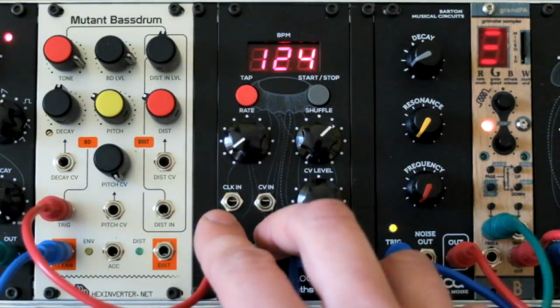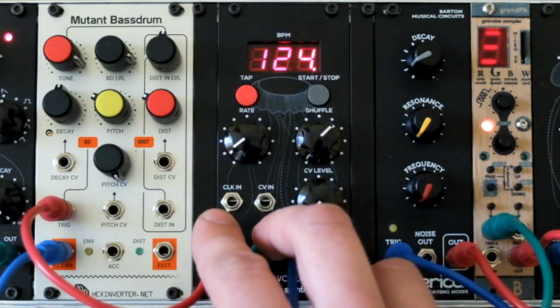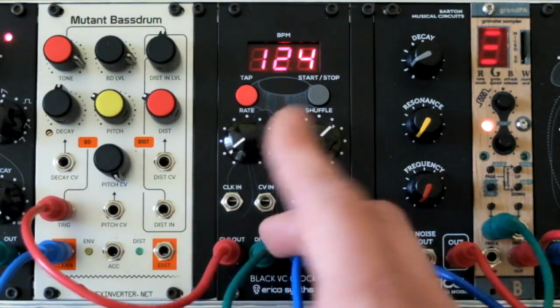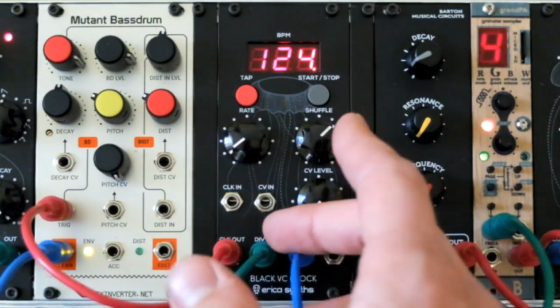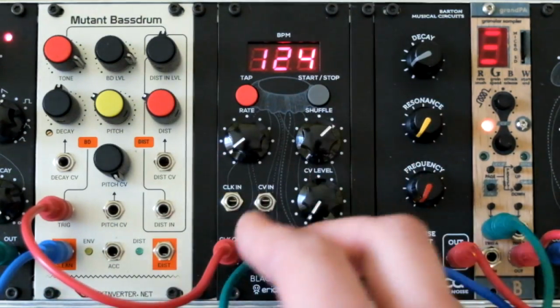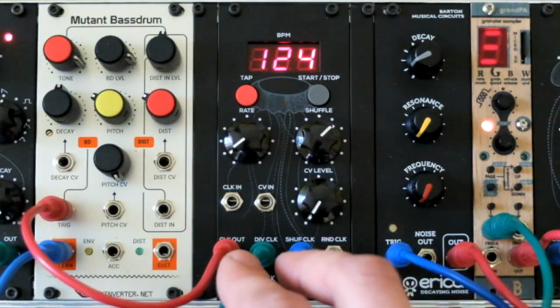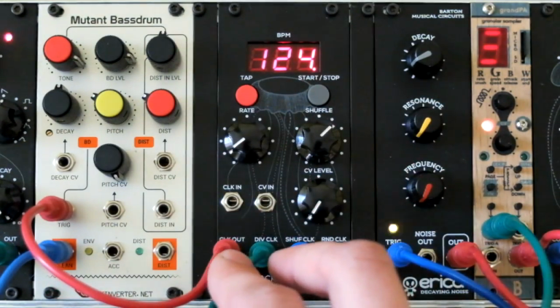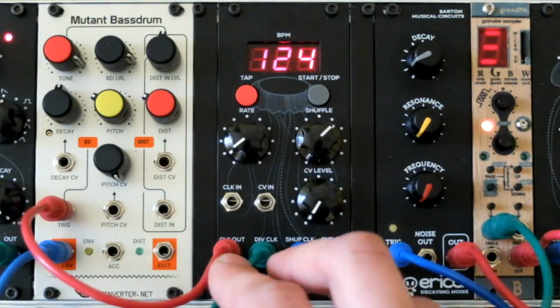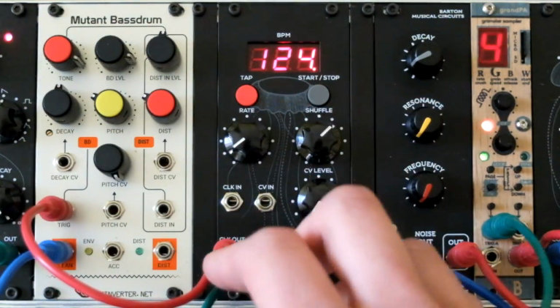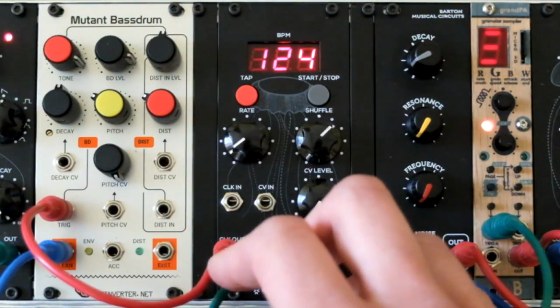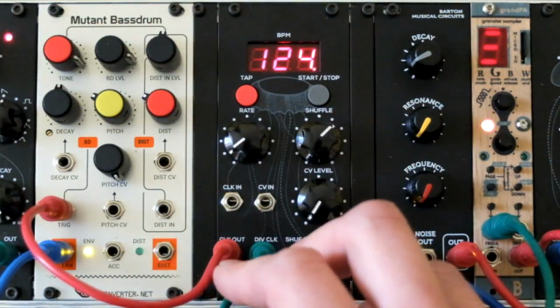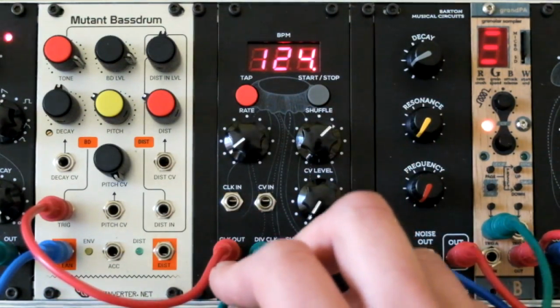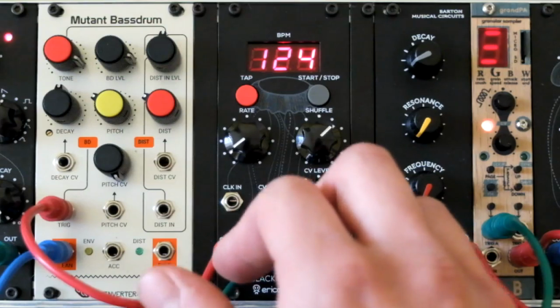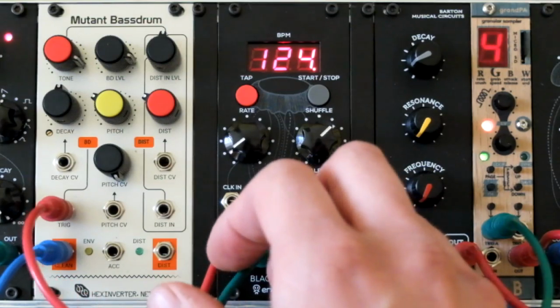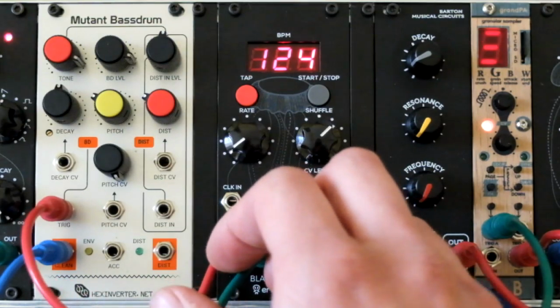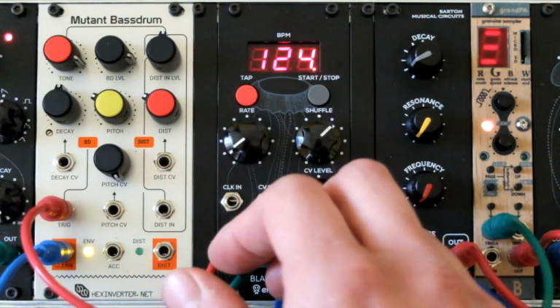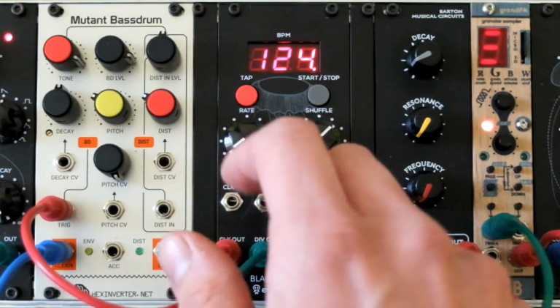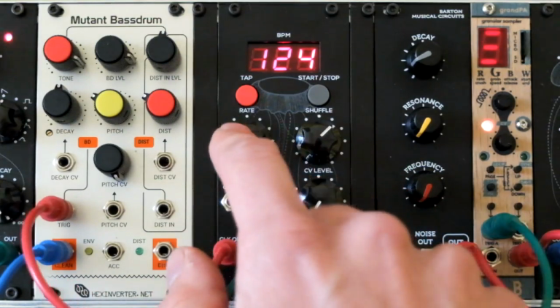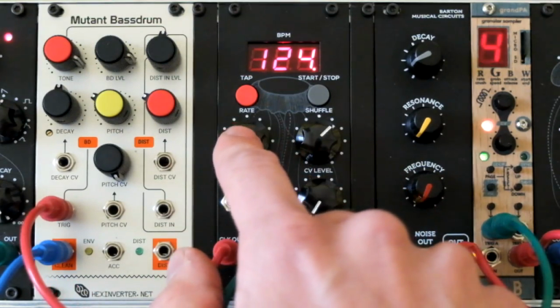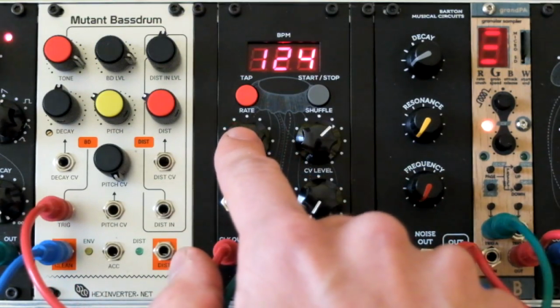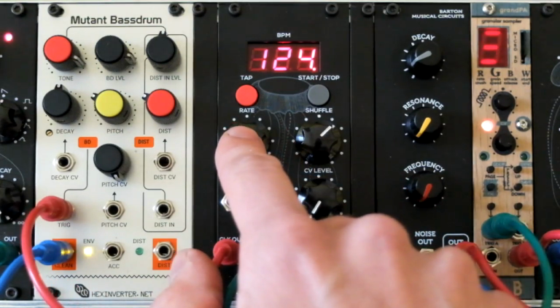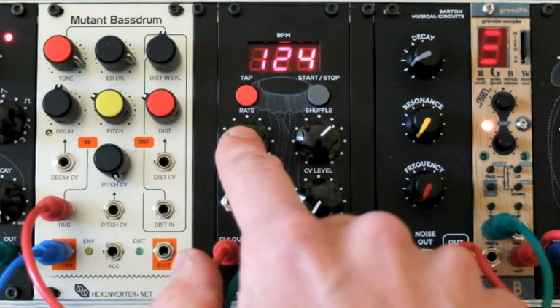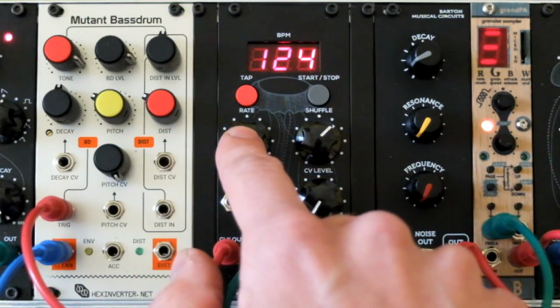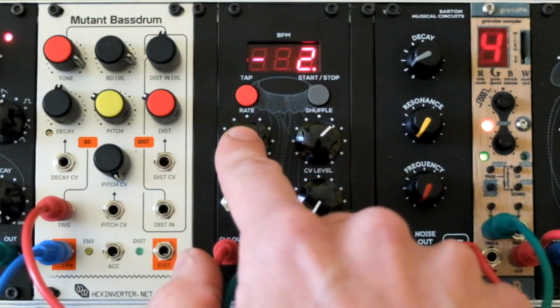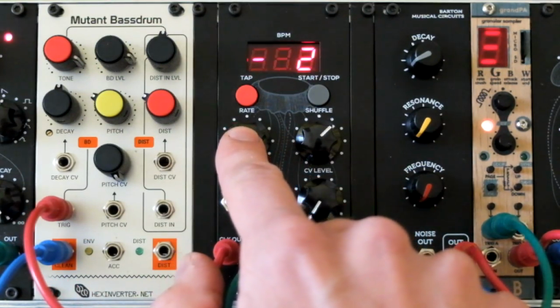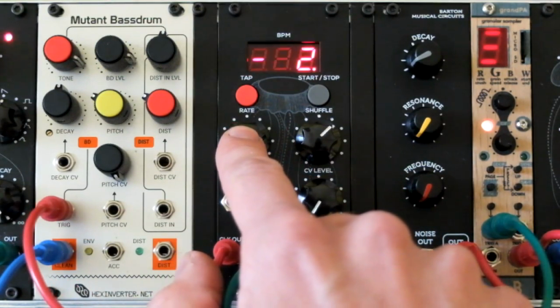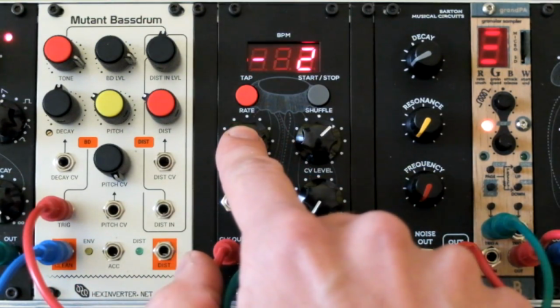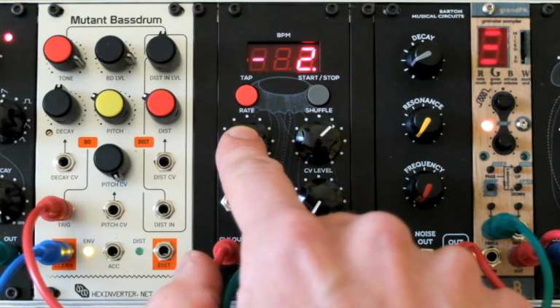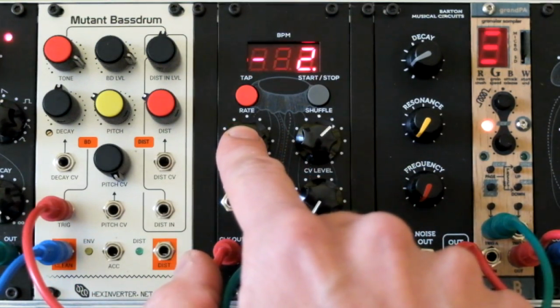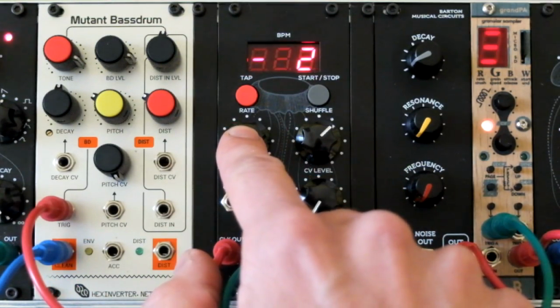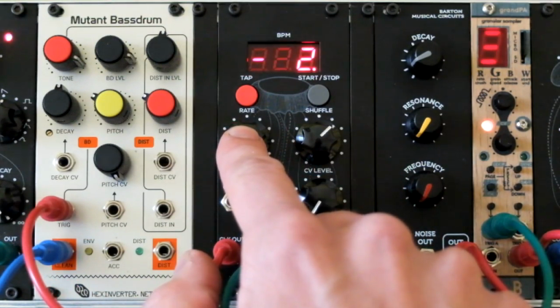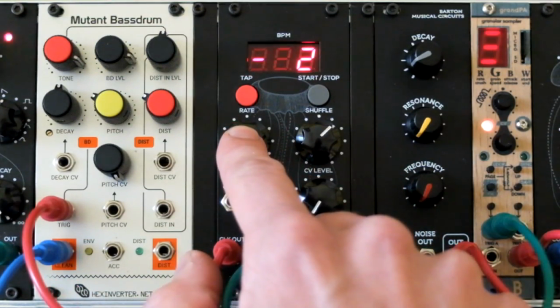Another cool thing is that you can save your settings. You just need to hold the rate button for 2 seconds and all the settings are saved.